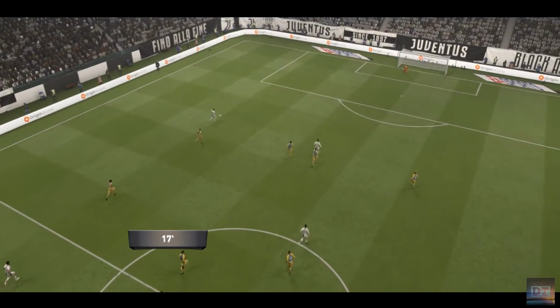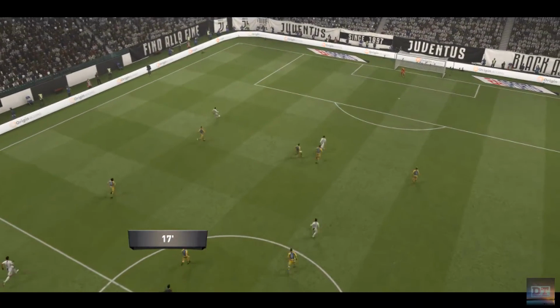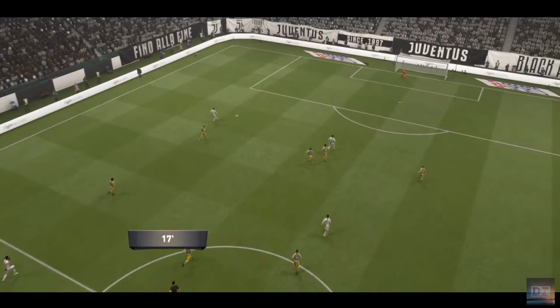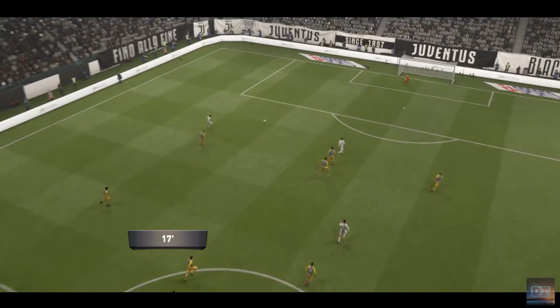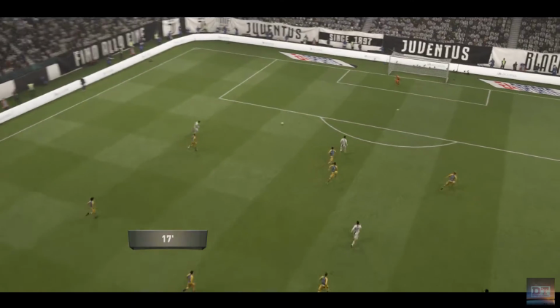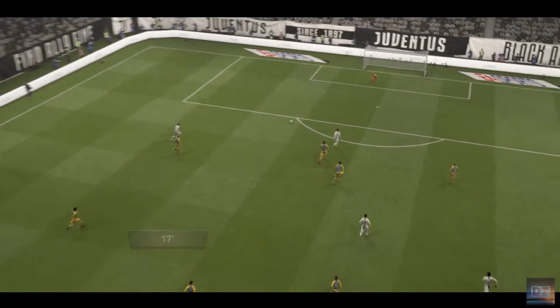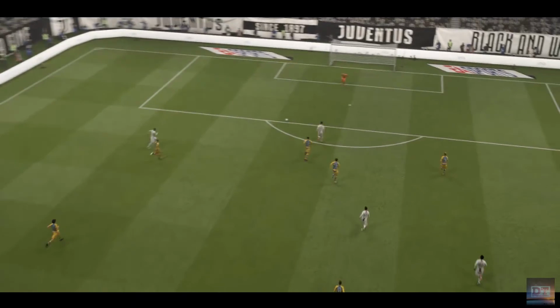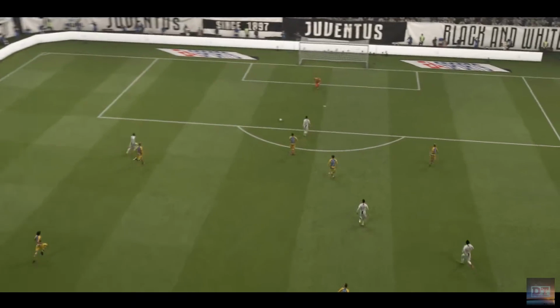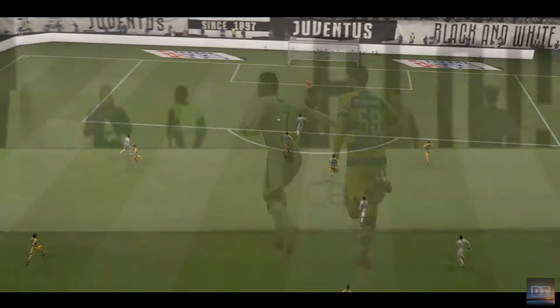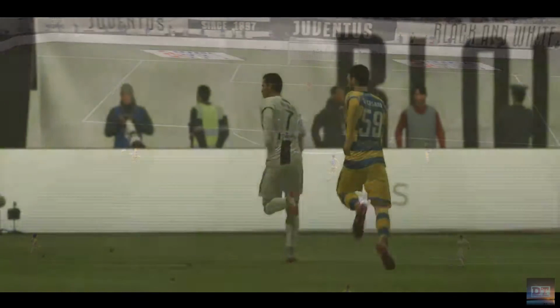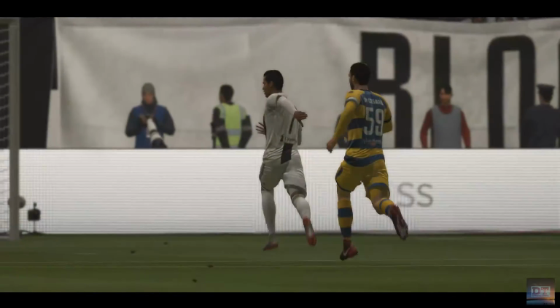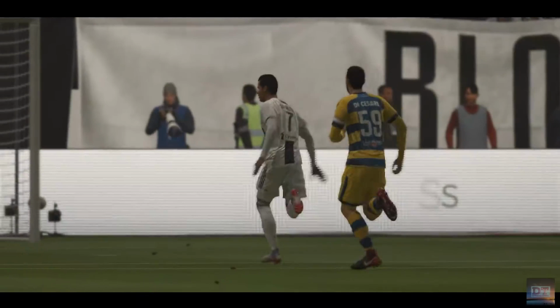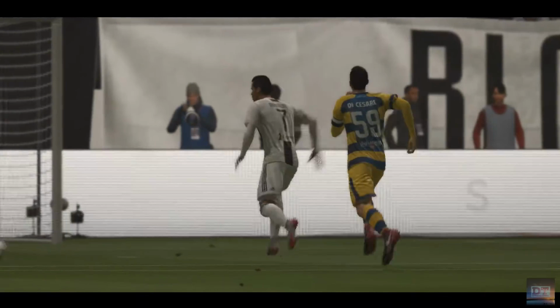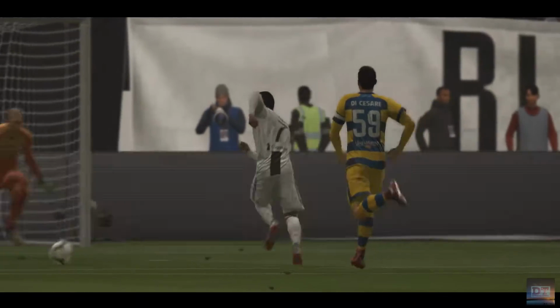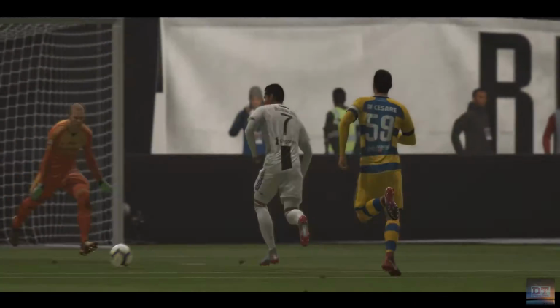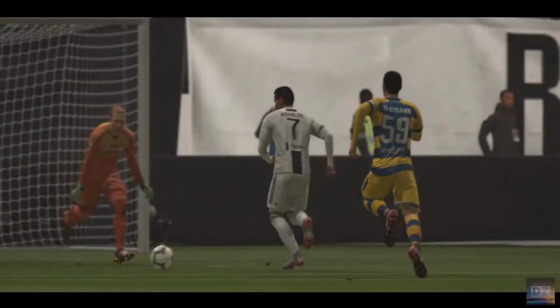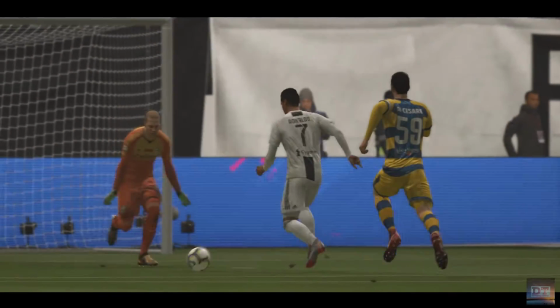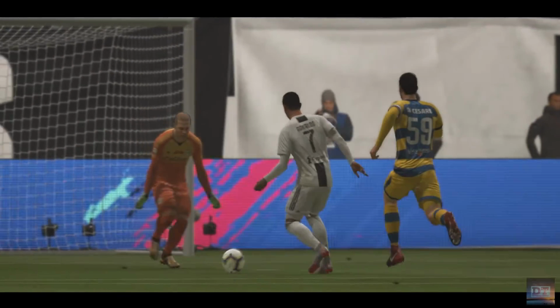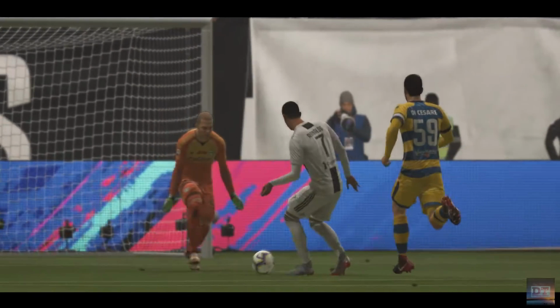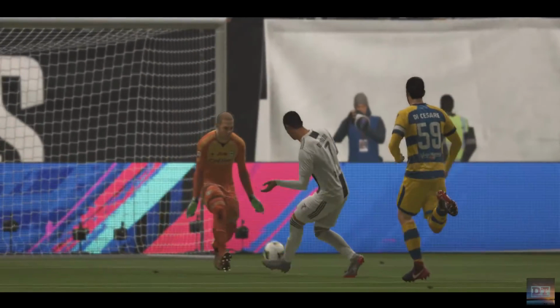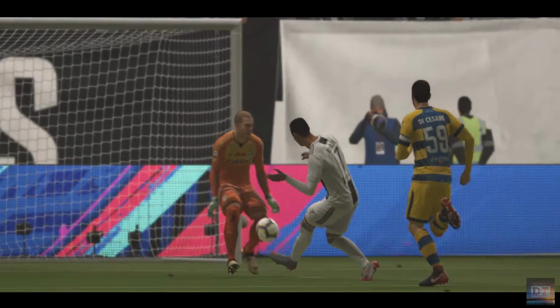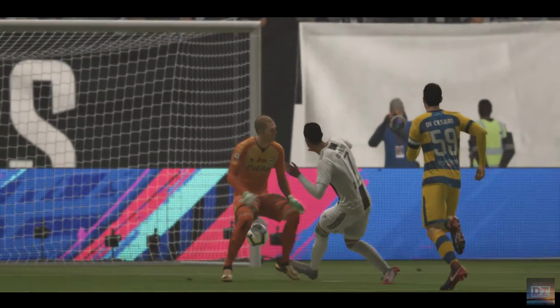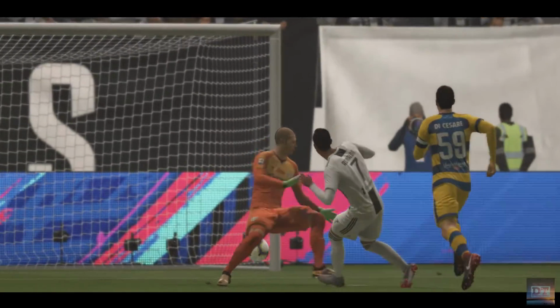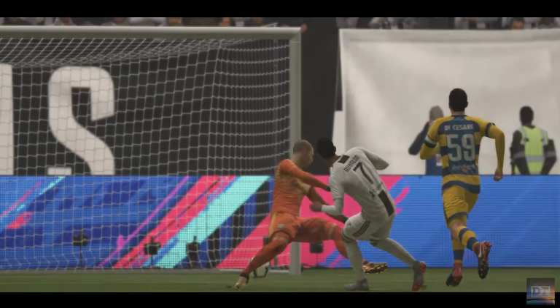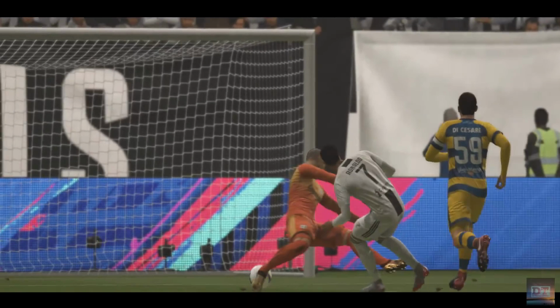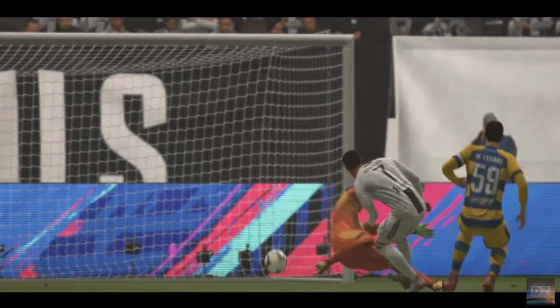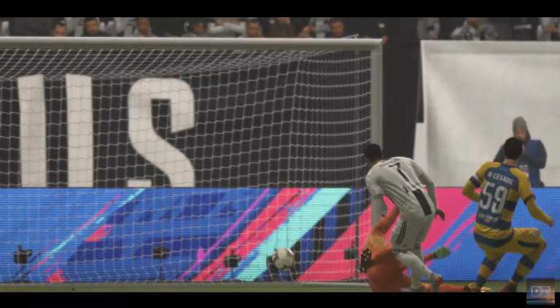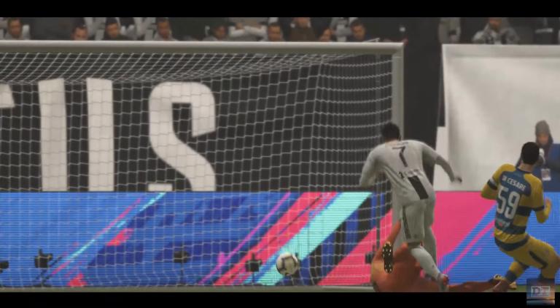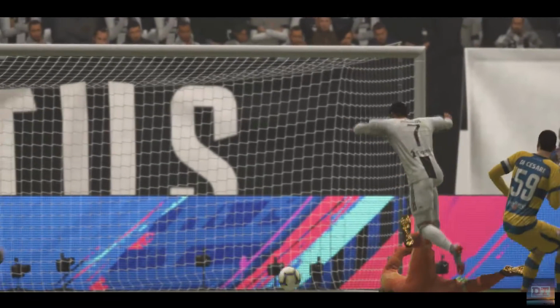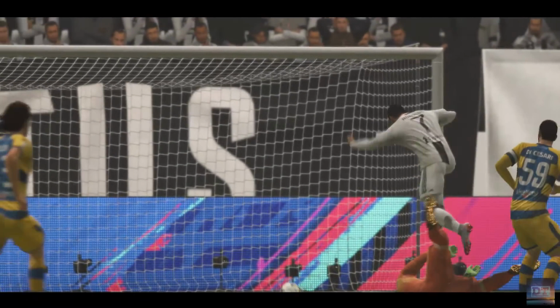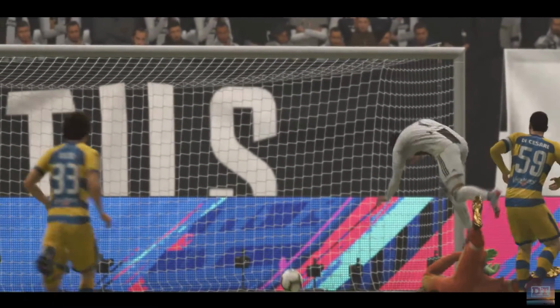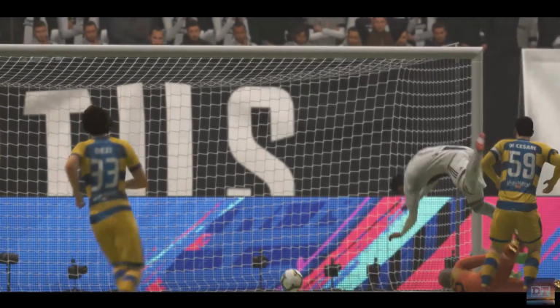Douglas Costa really in the clear, good vision. And he's scored.